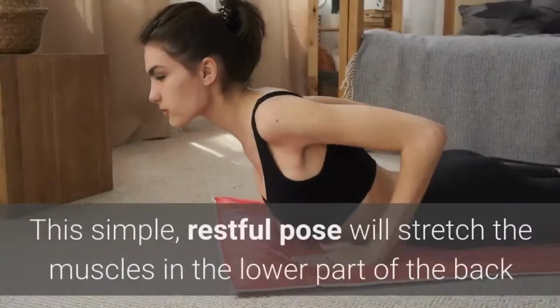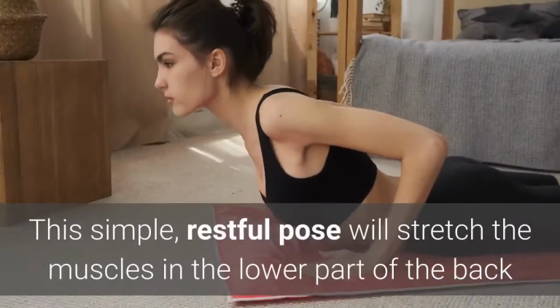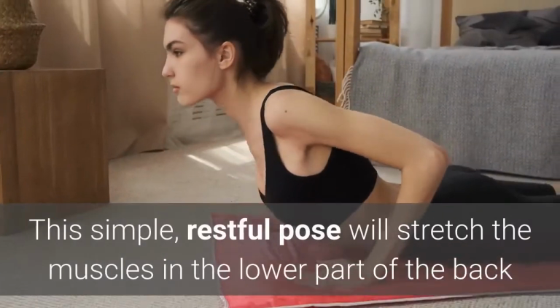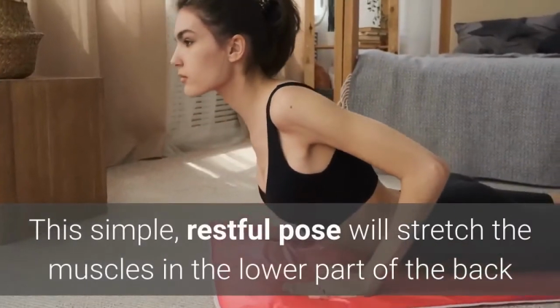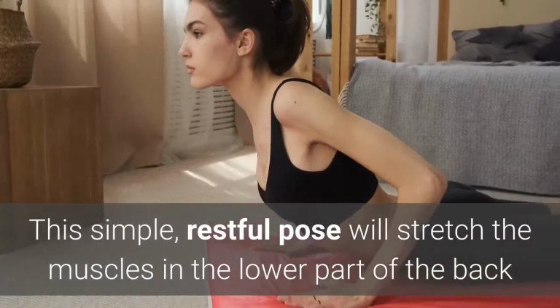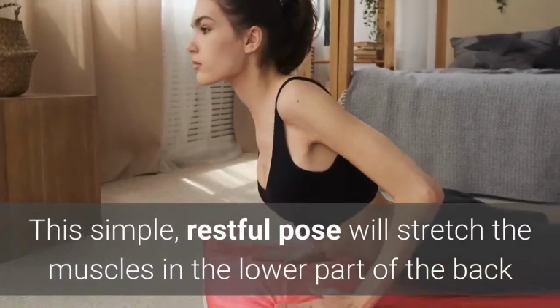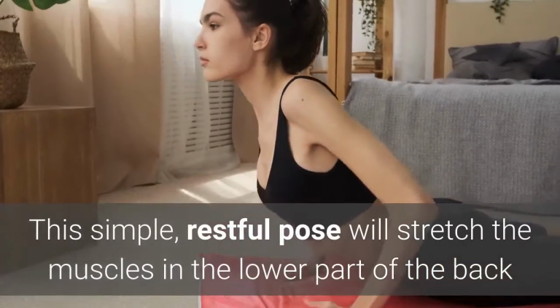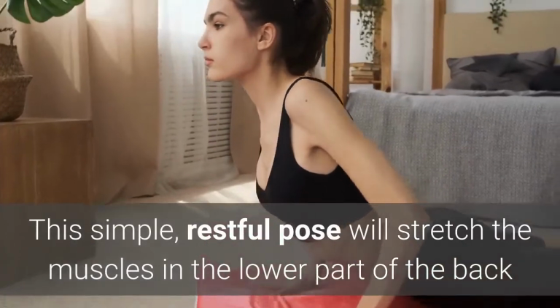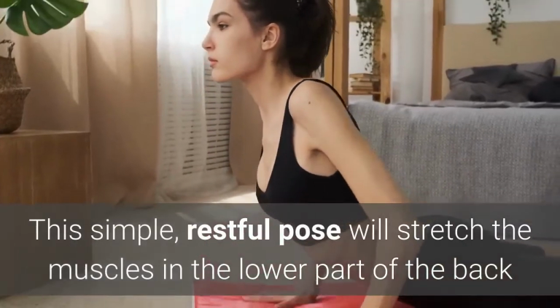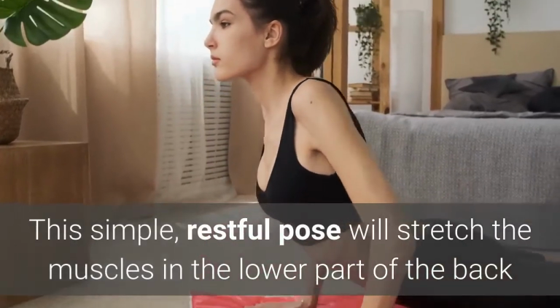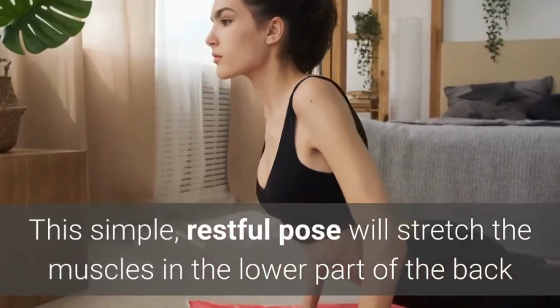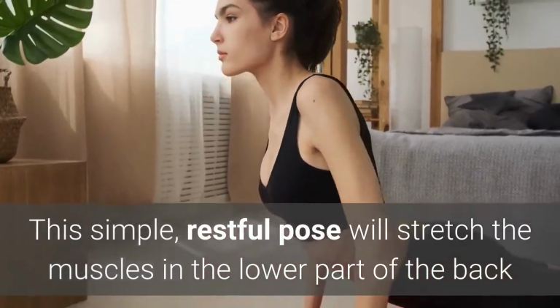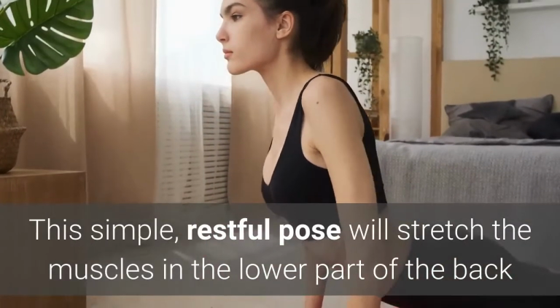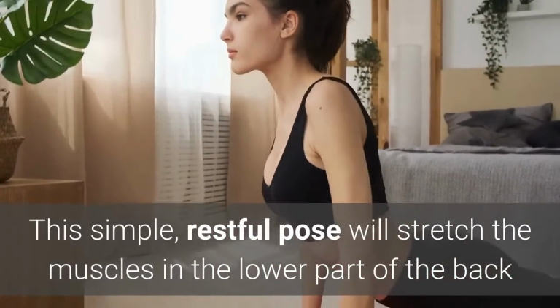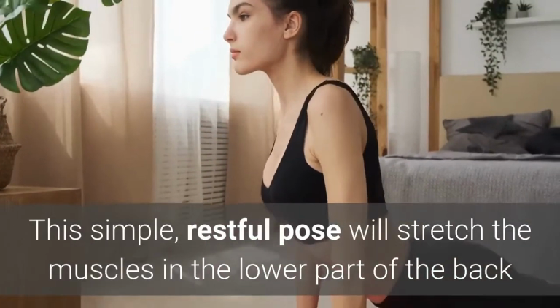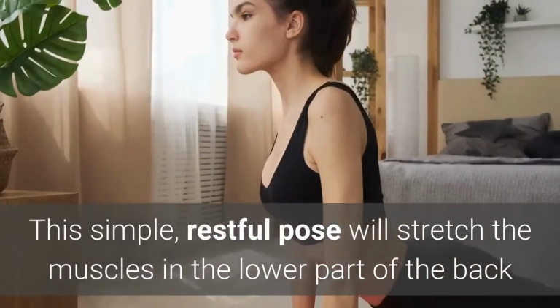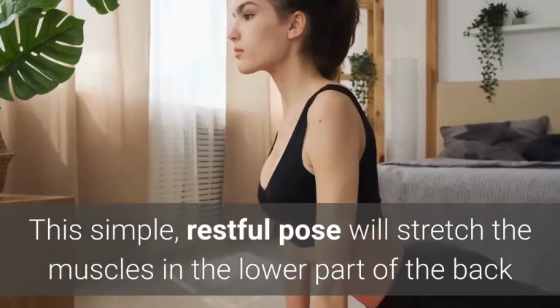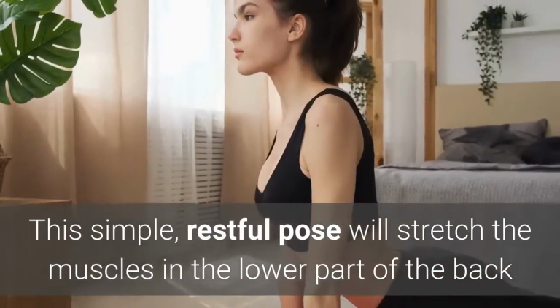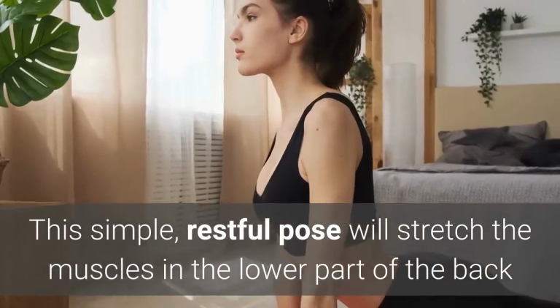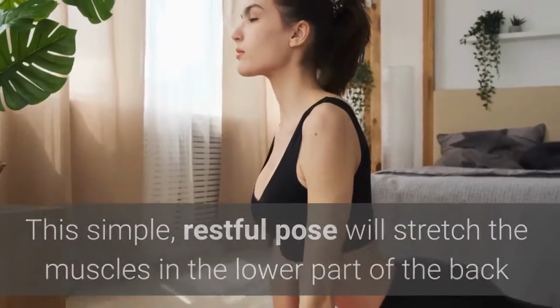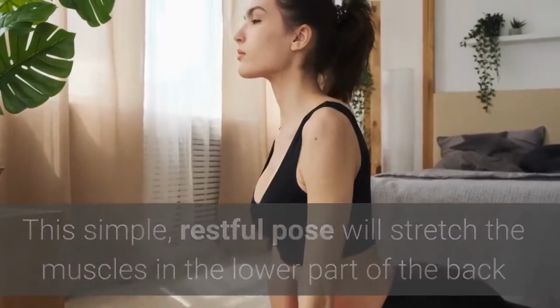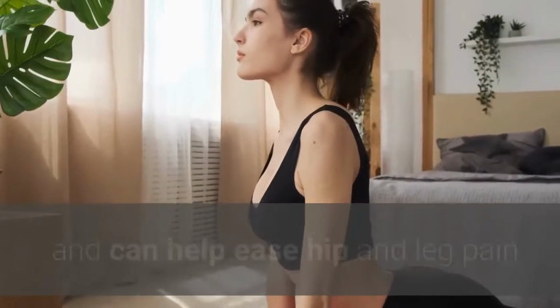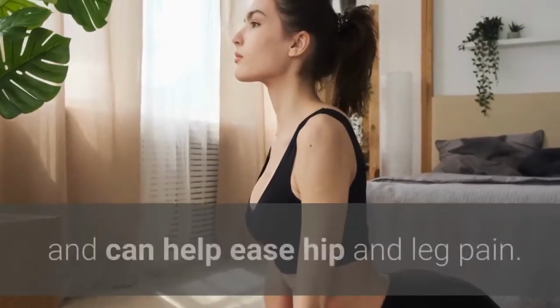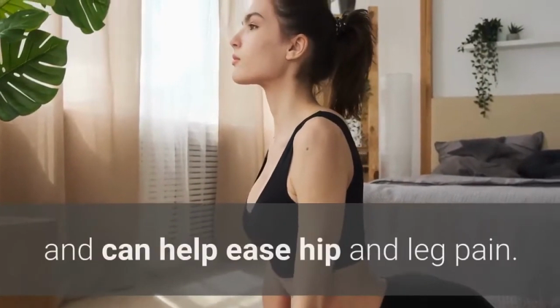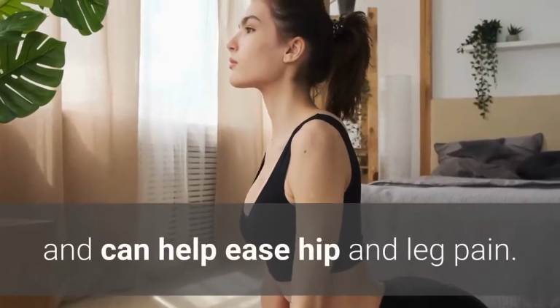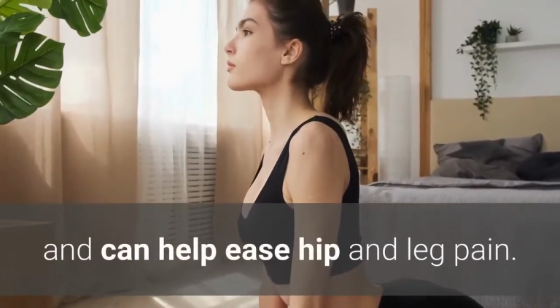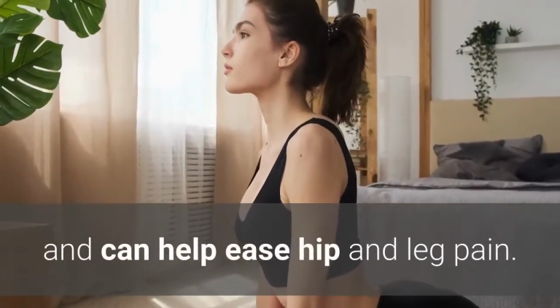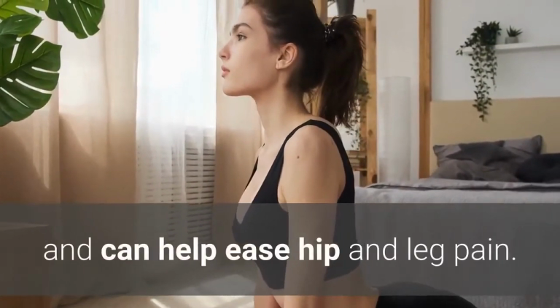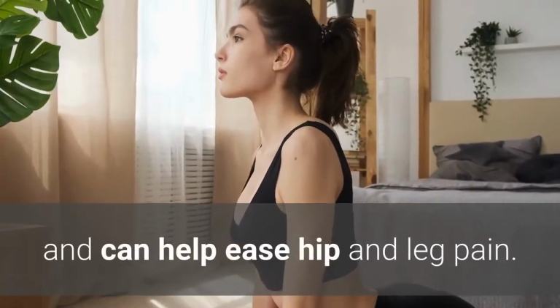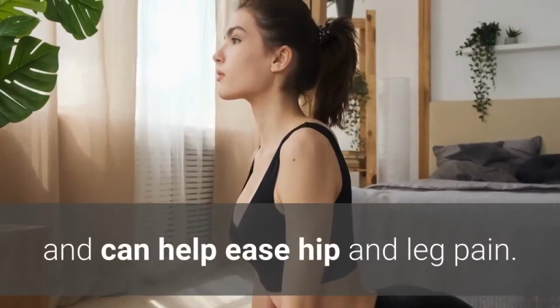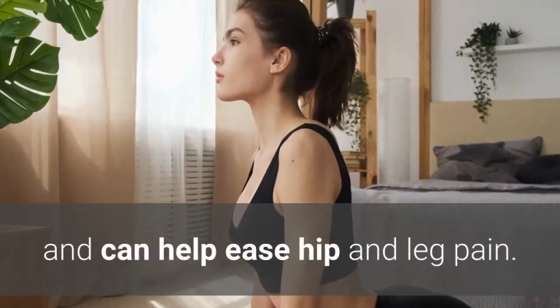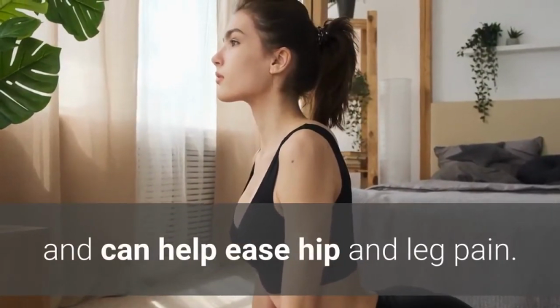The second stretch is child's pose, a popular yoga position for people who are pregnant. This simple, restful pose will stretch the muscles in the lower part of the back and can help ease hip and leg pain.